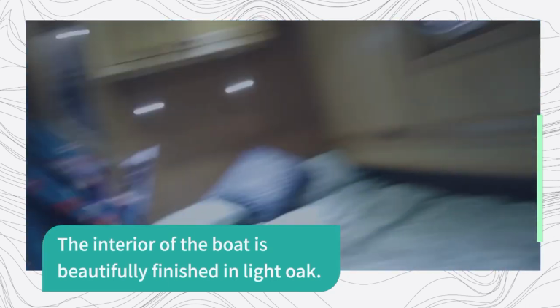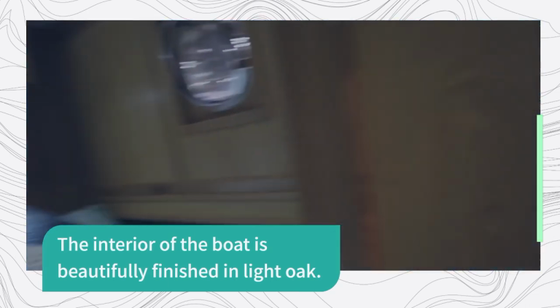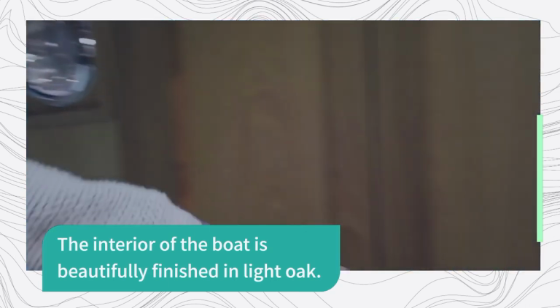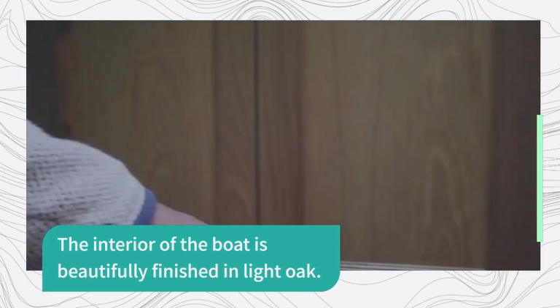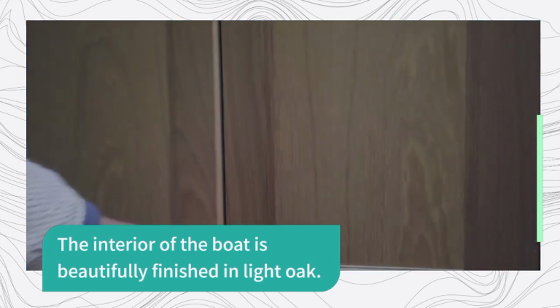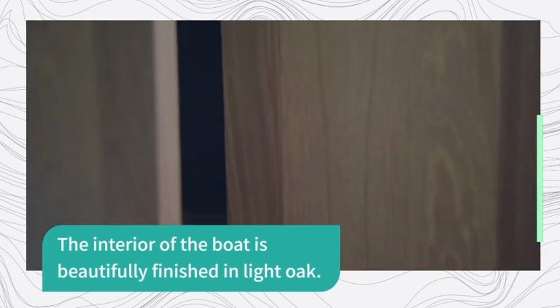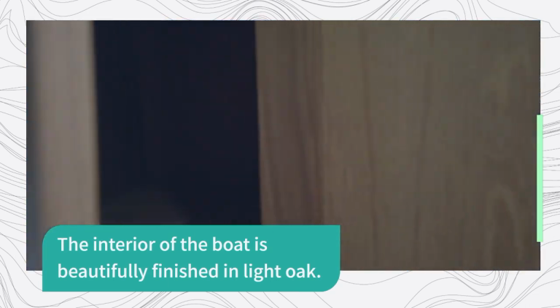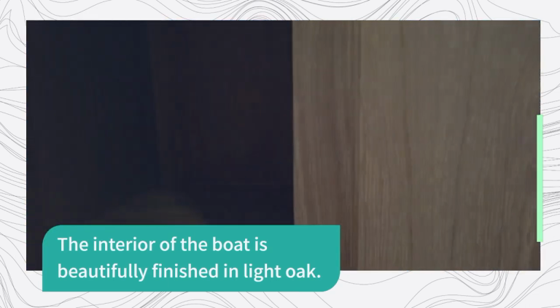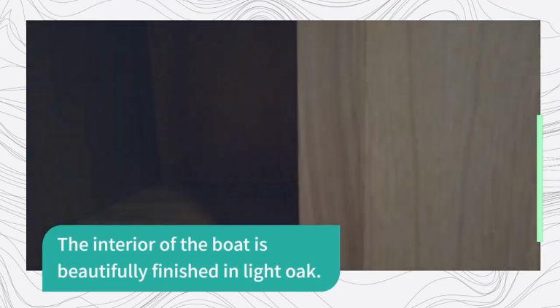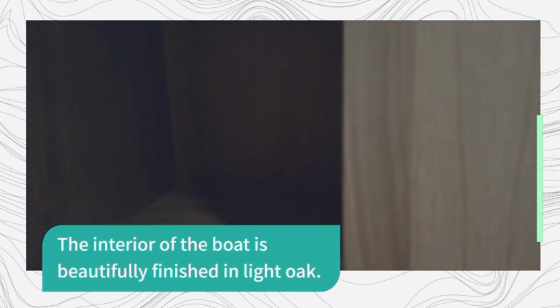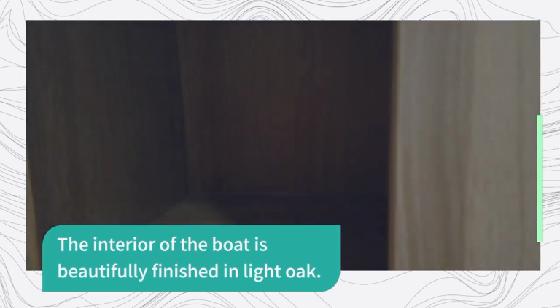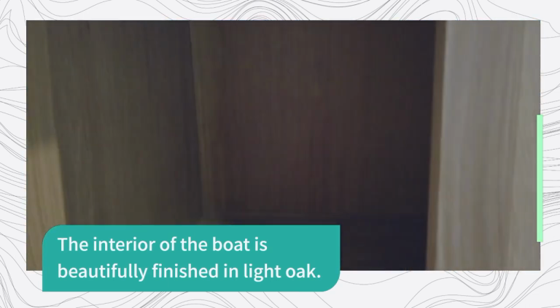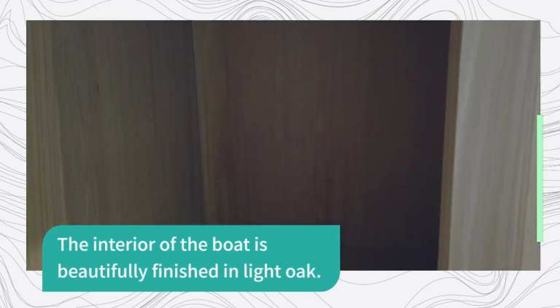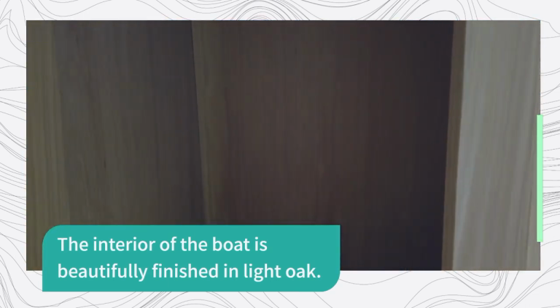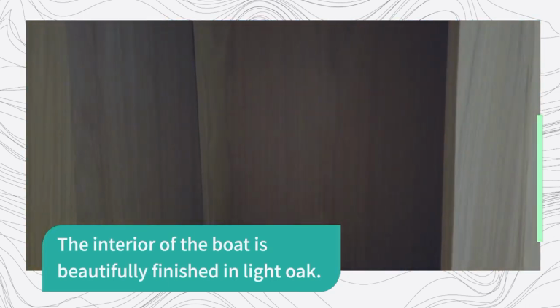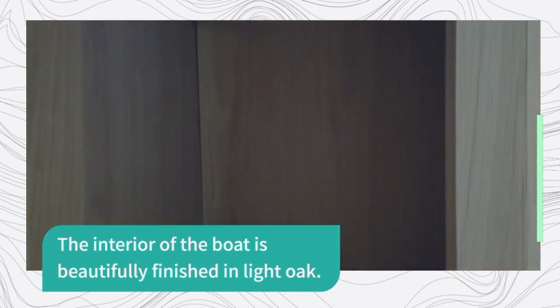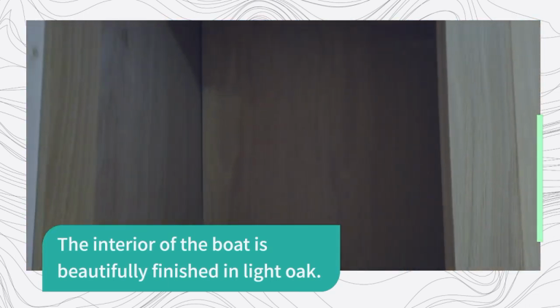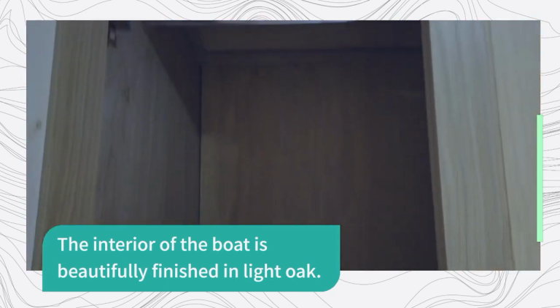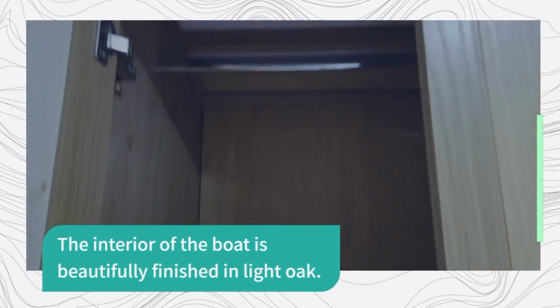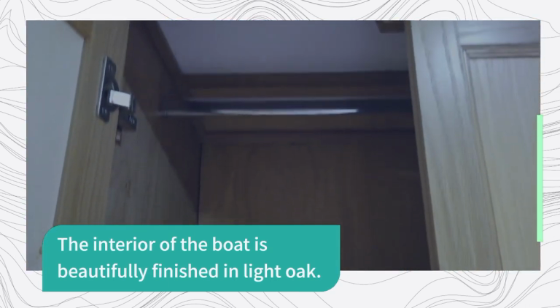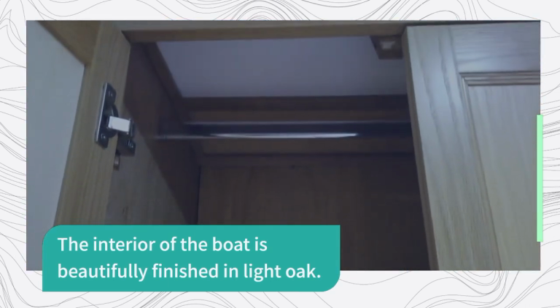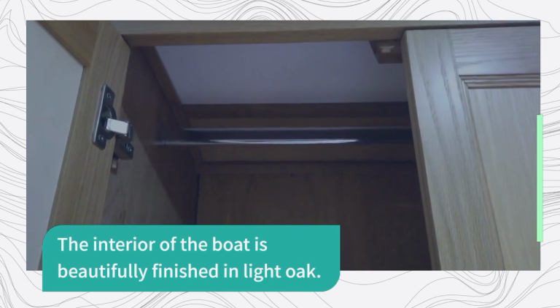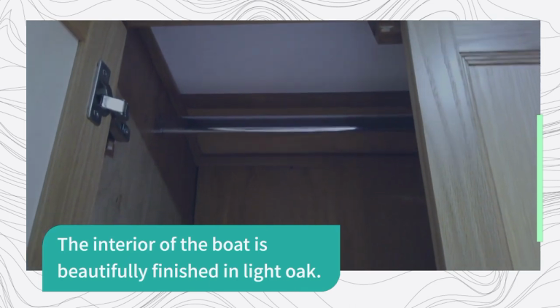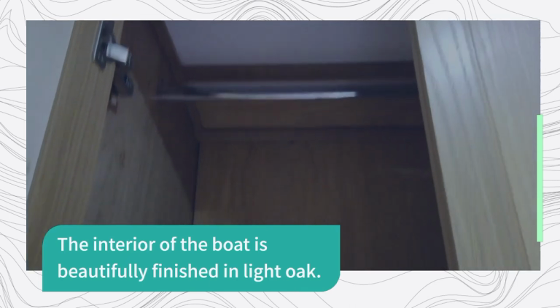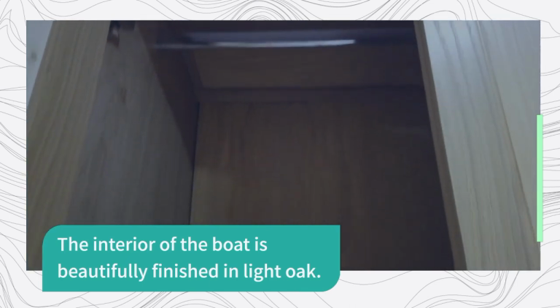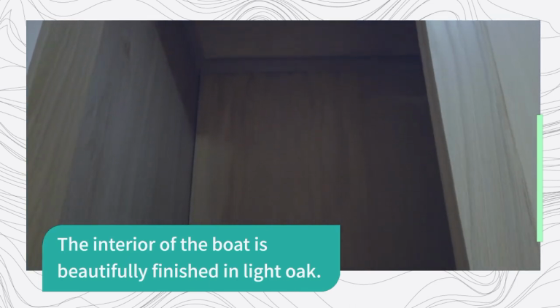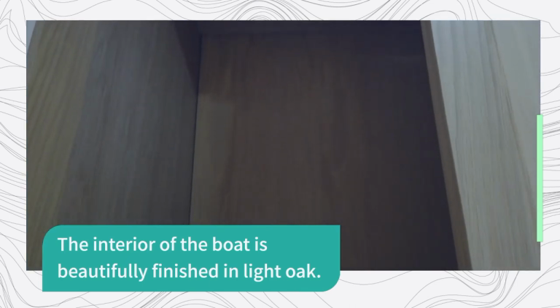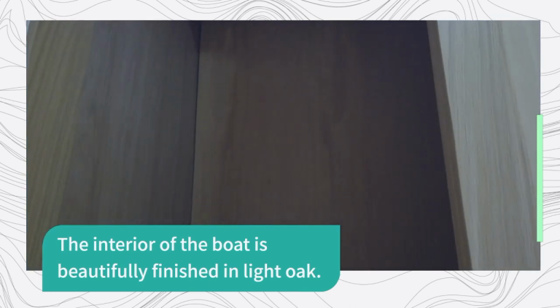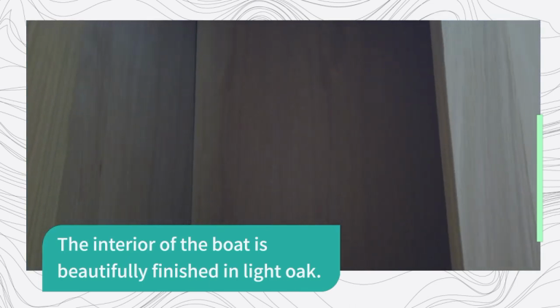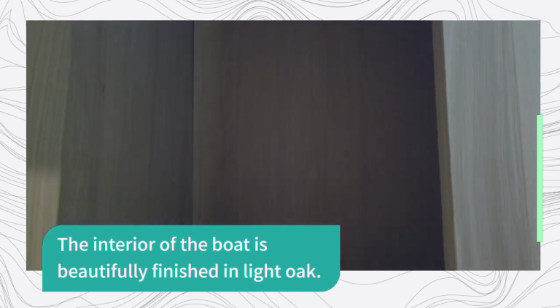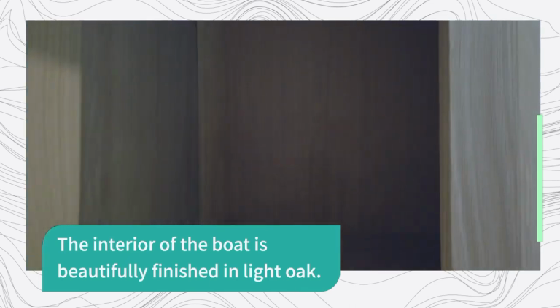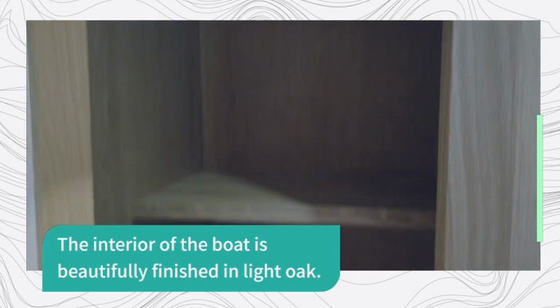You can see in the background there's a central heating system which is provided by the Webasto, which keeps you warm and toasty on chilly nights.